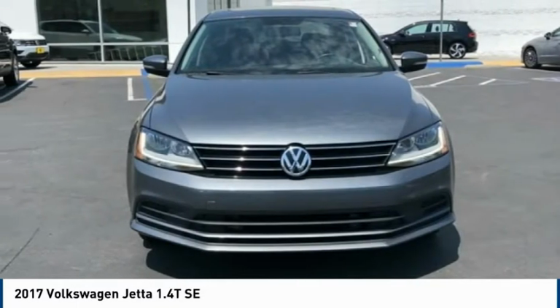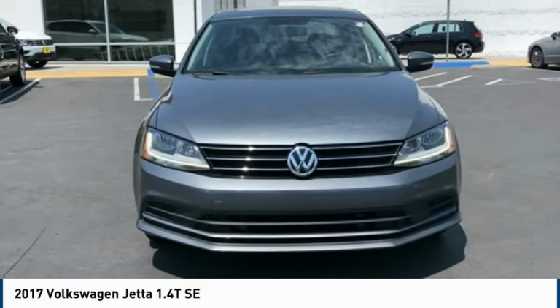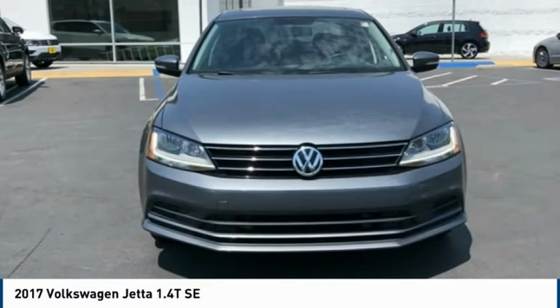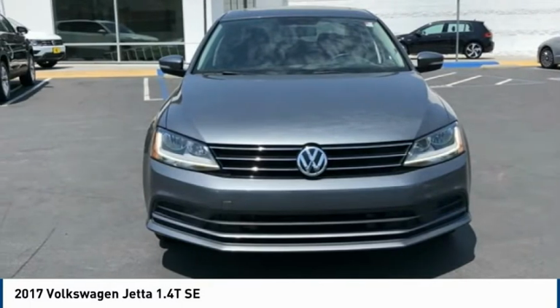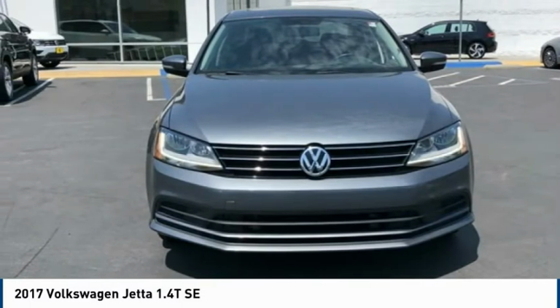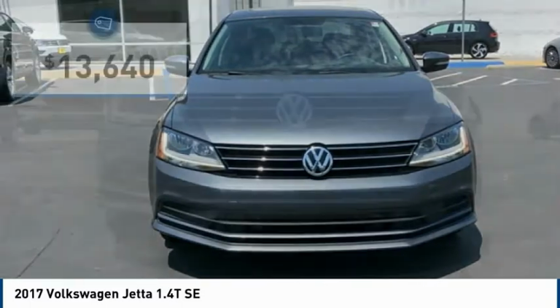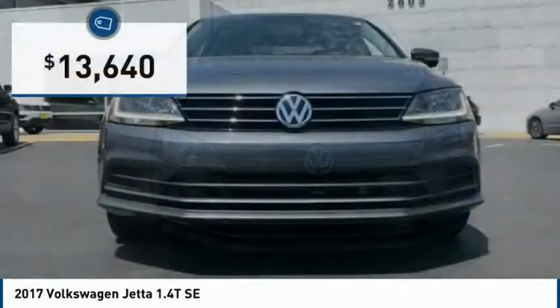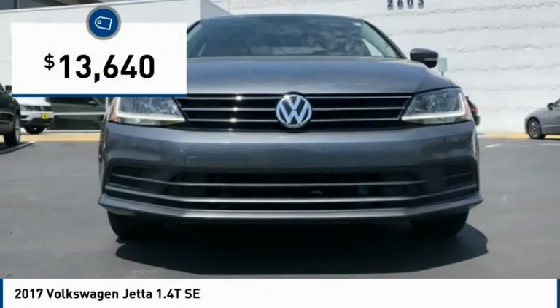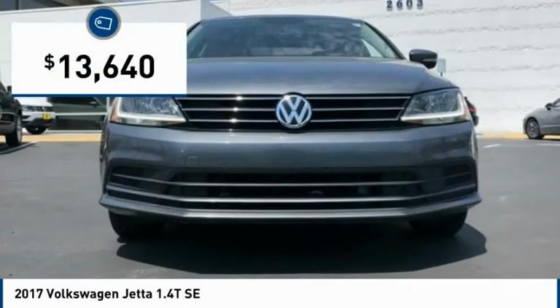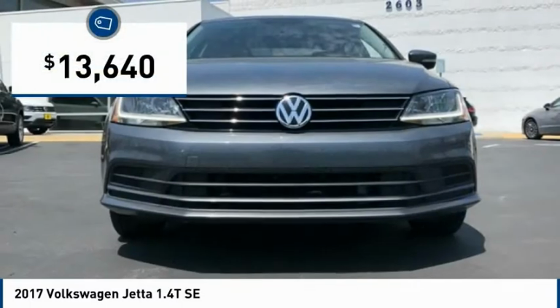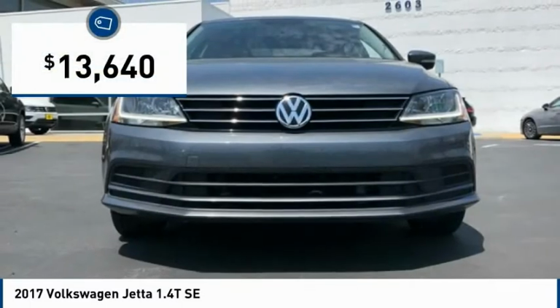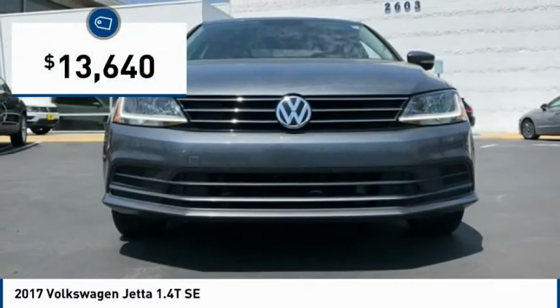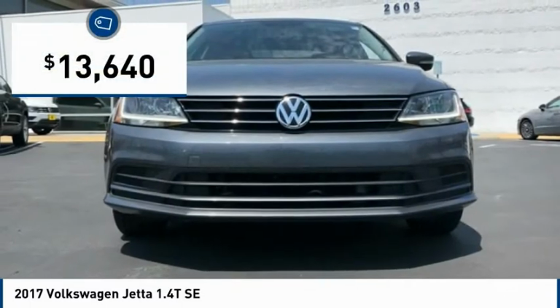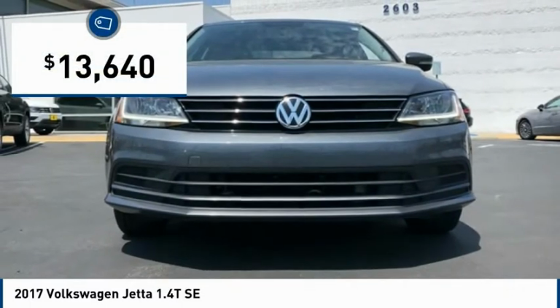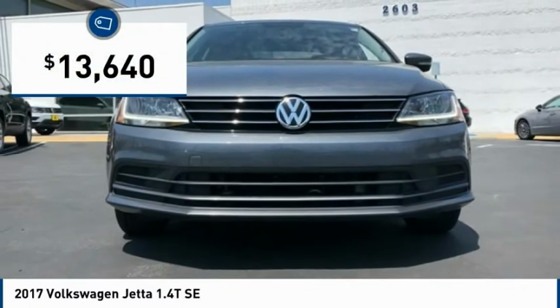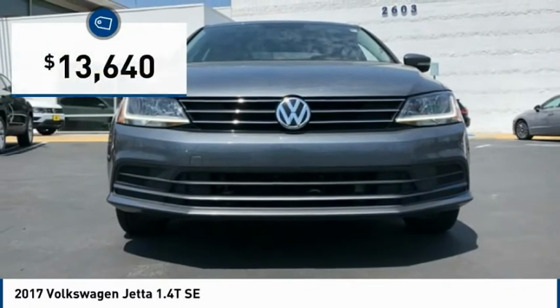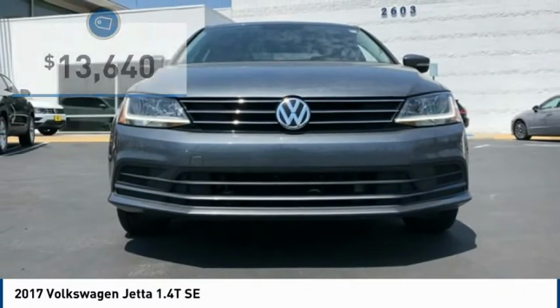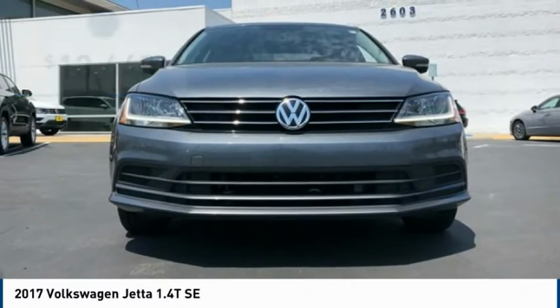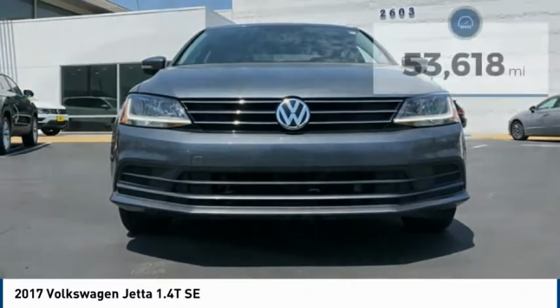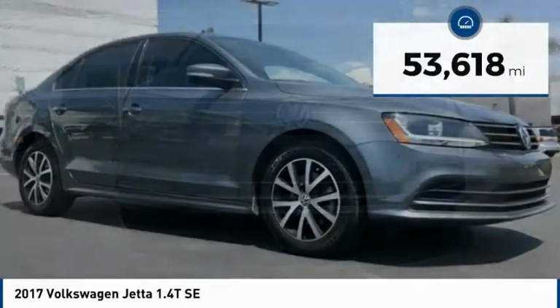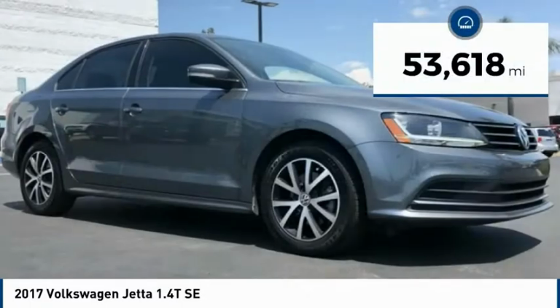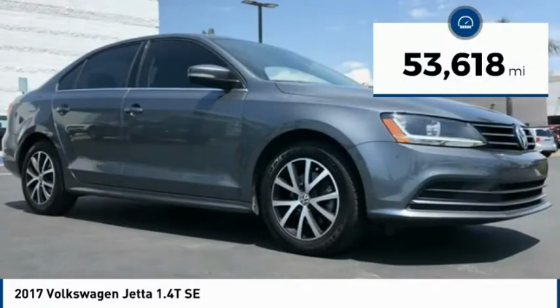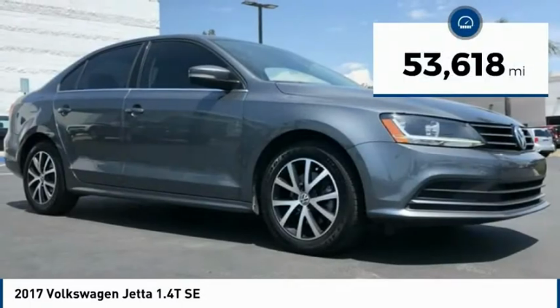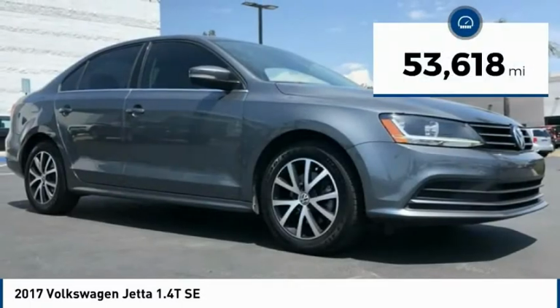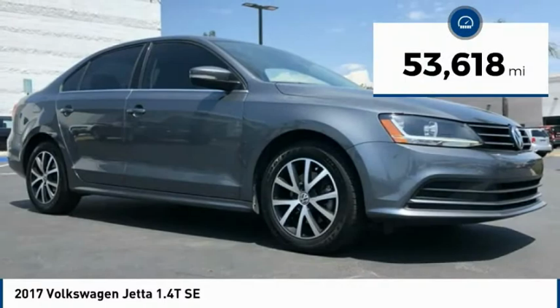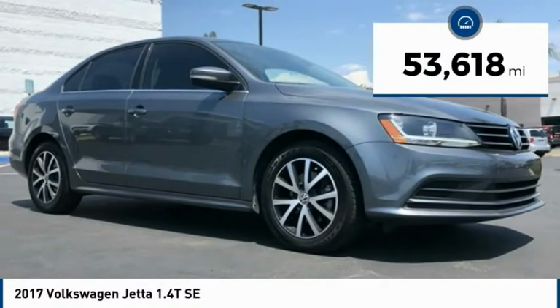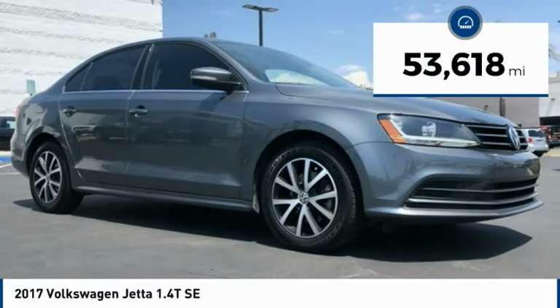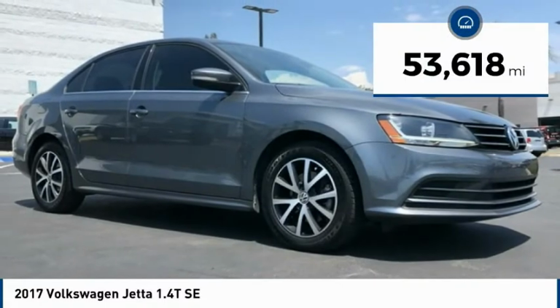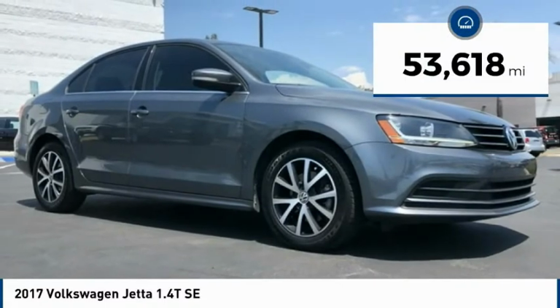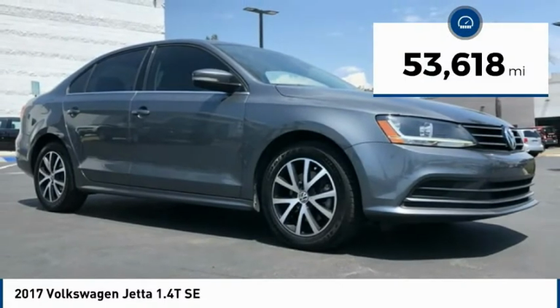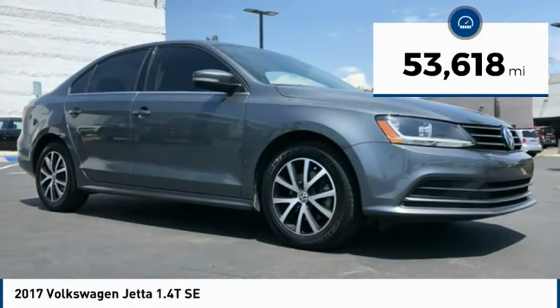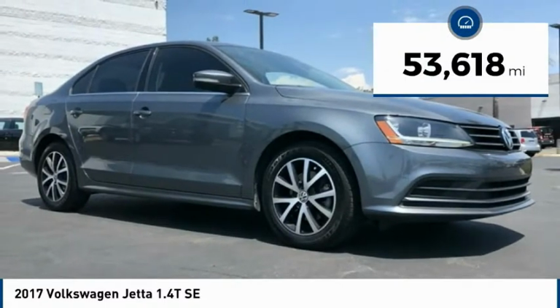The Volkswagen Jetta is priced below $15,000. This vehicle has less than 55,000 miles.